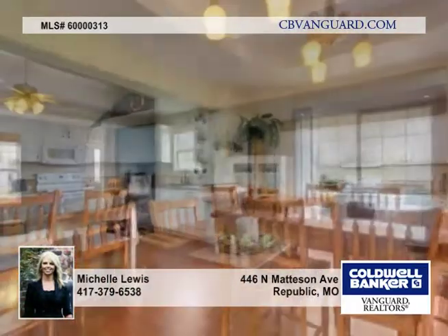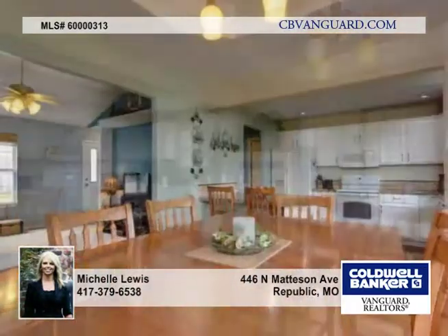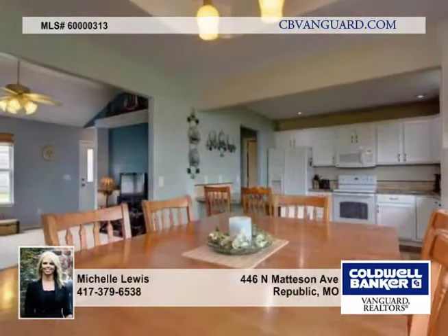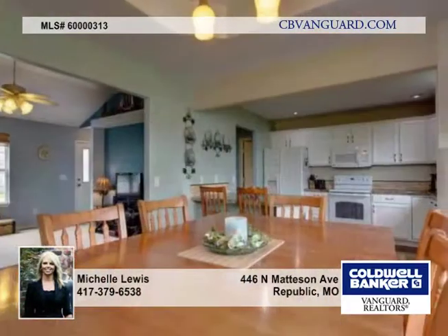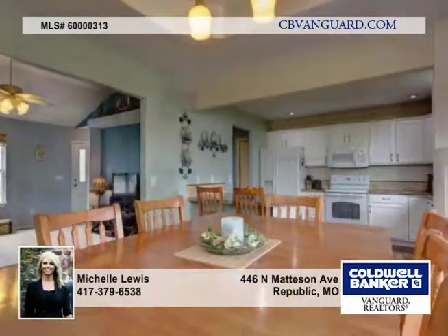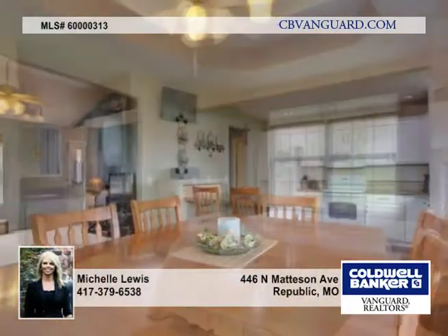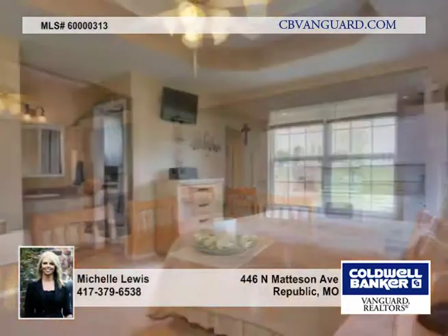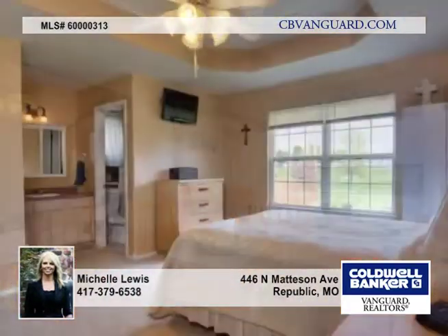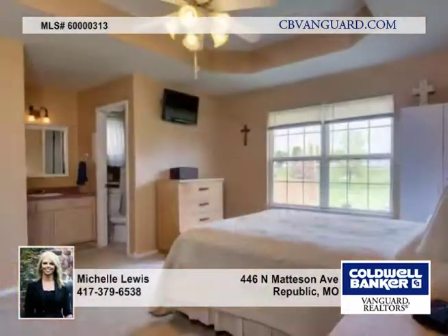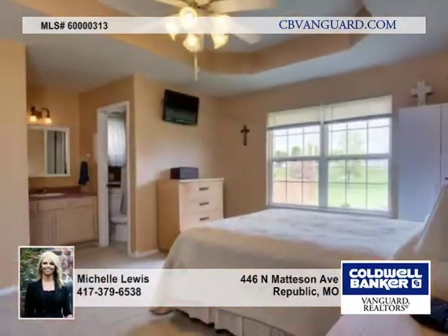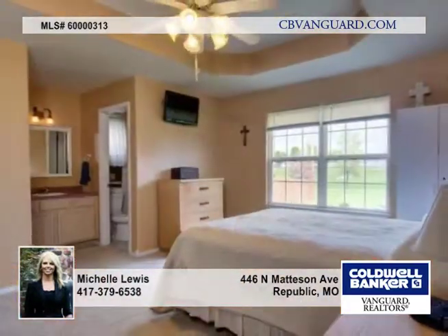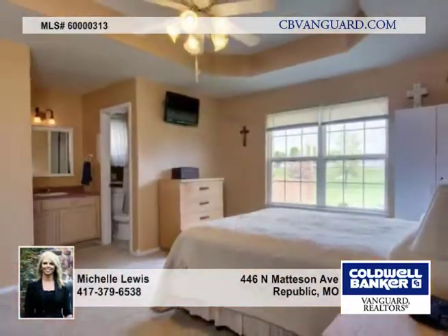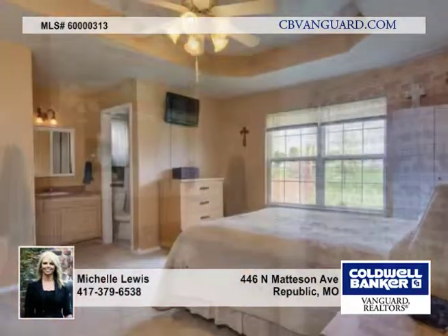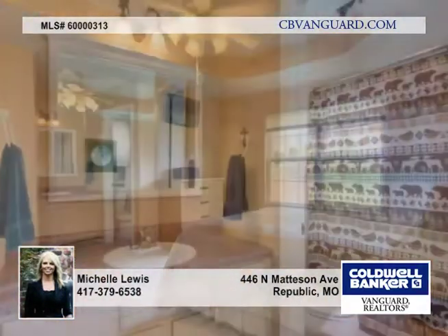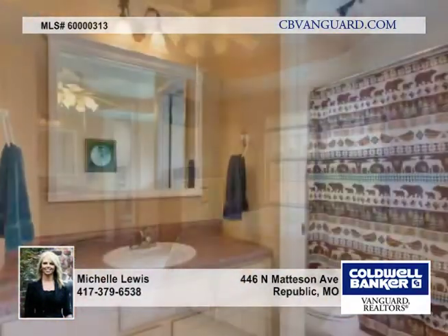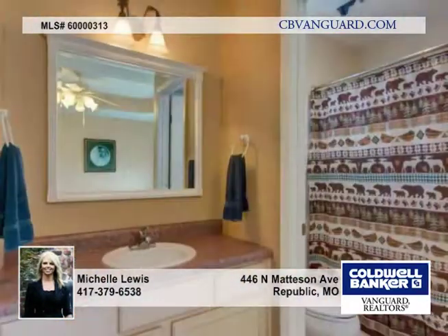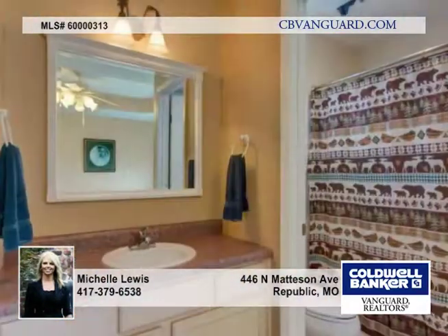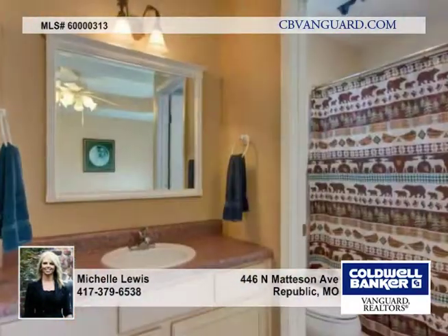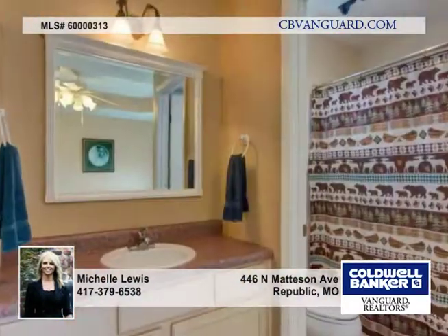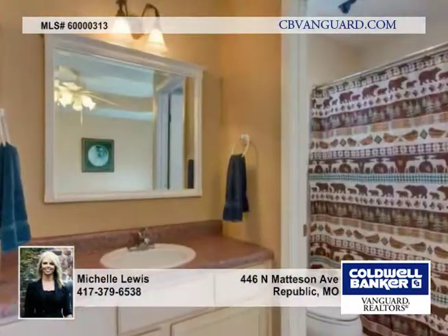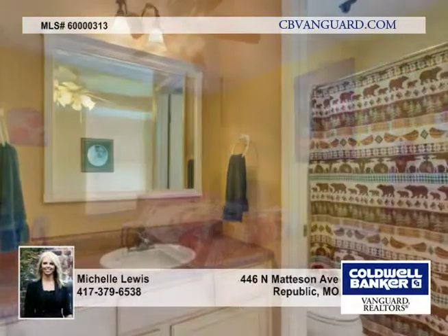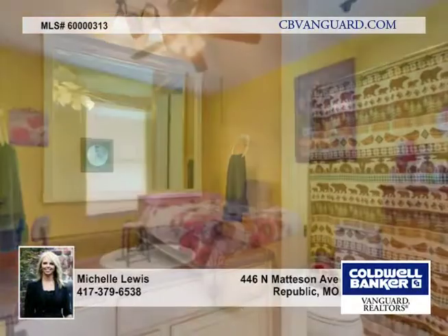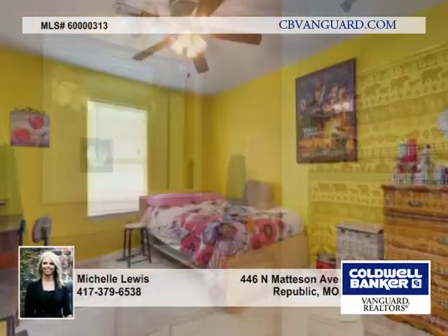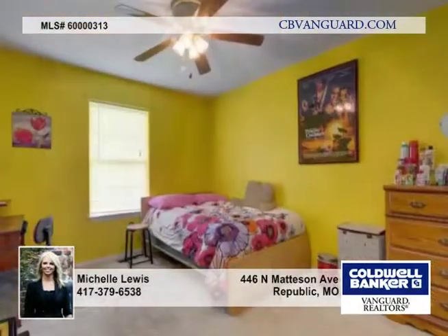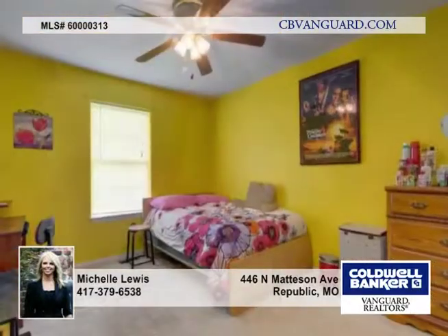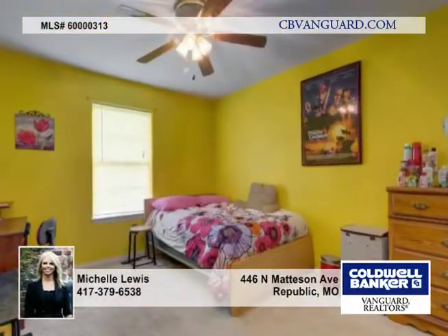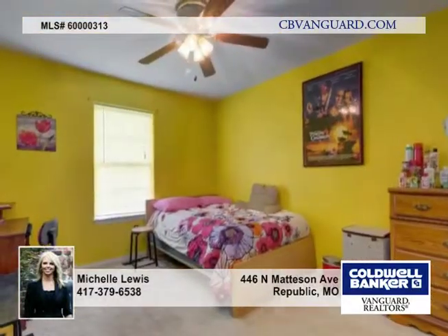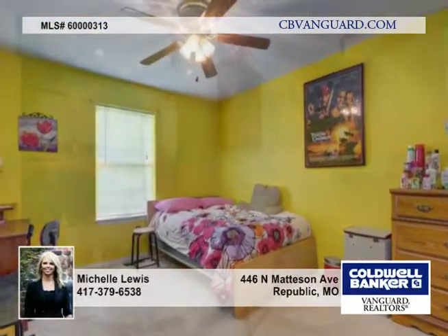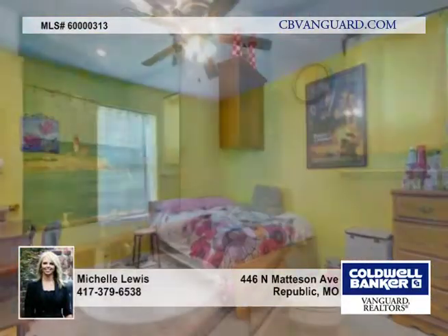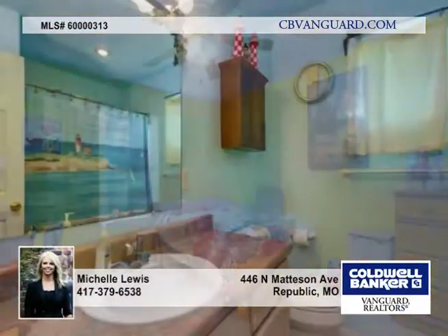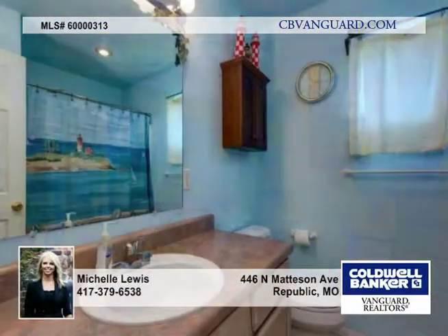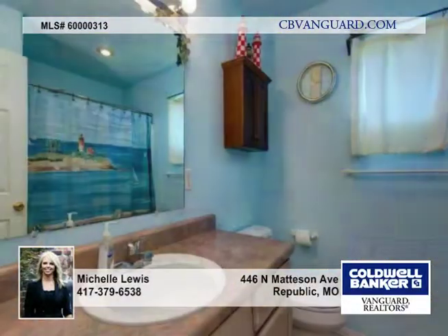The great master suite offers a walk-in closet. Spend your evenings on the back deck in a peaceful, serene environment overlooking the park.